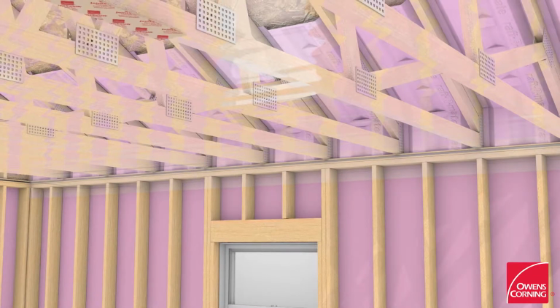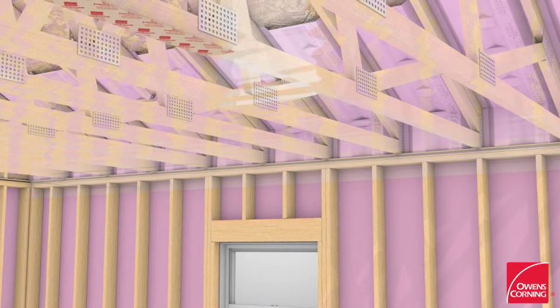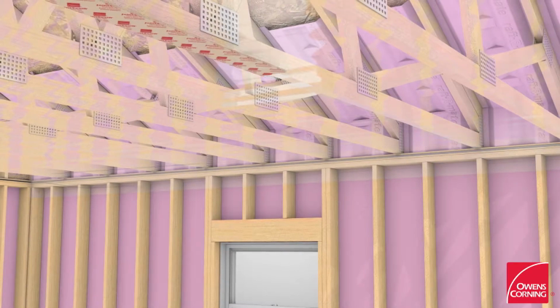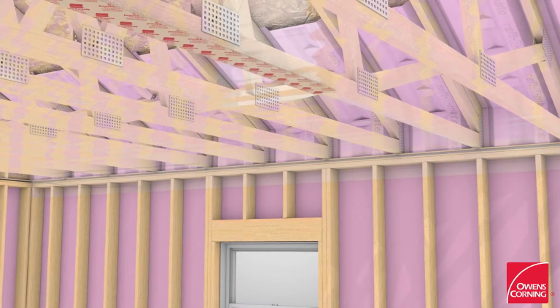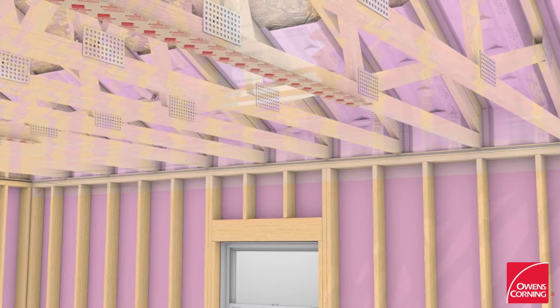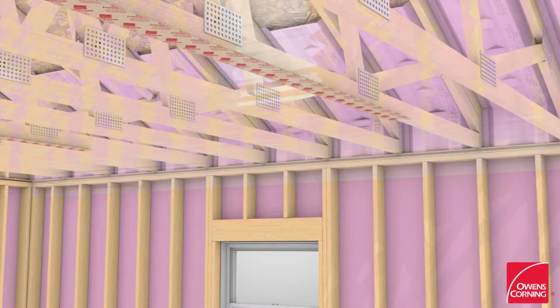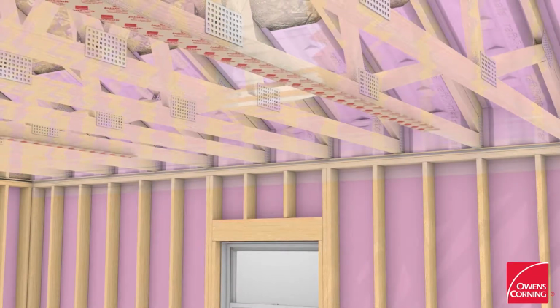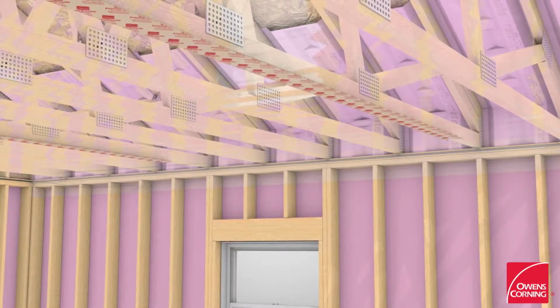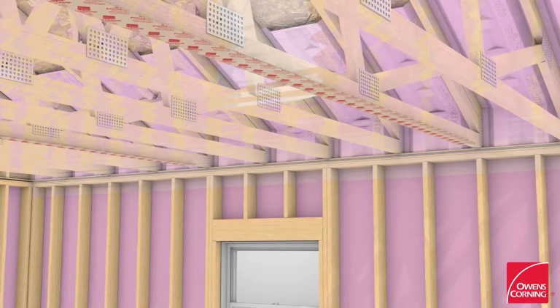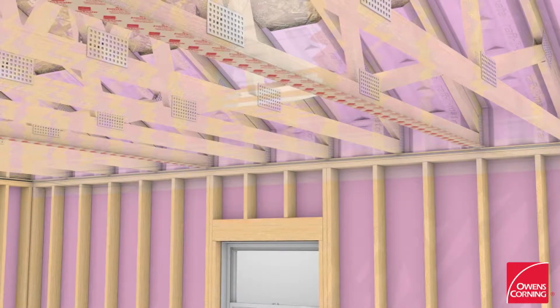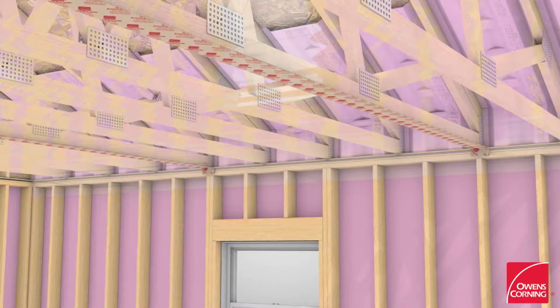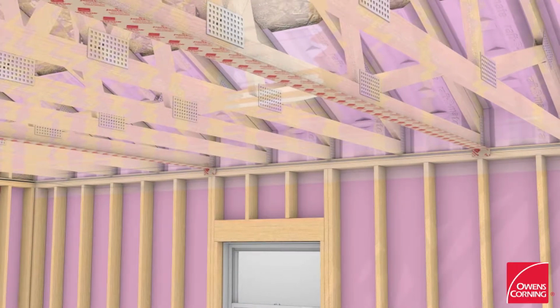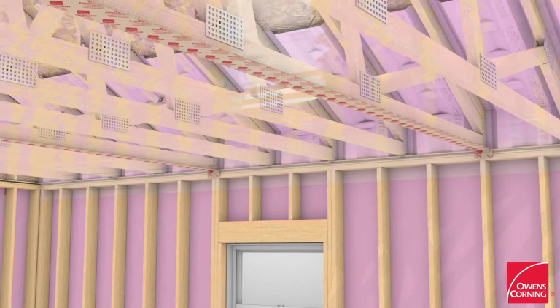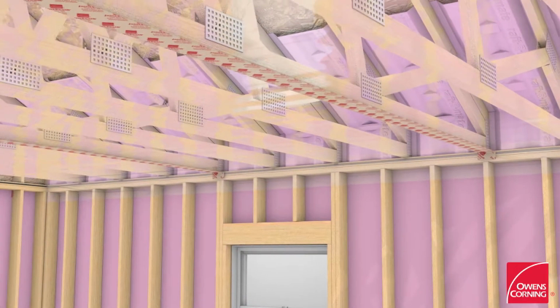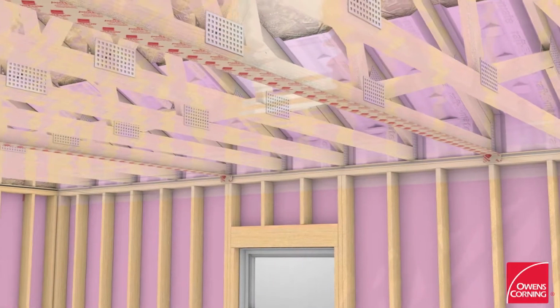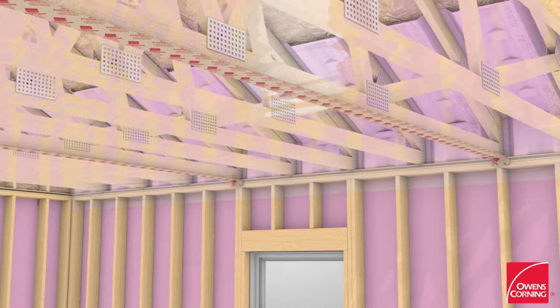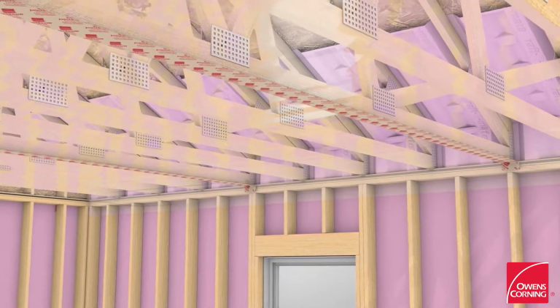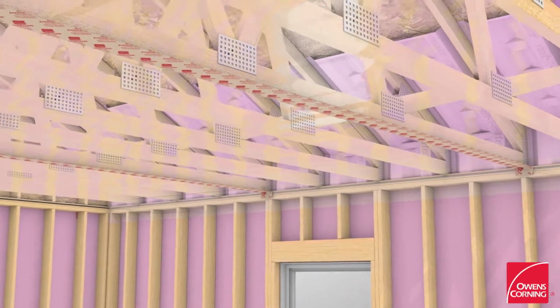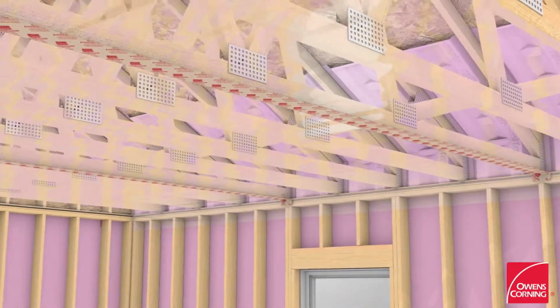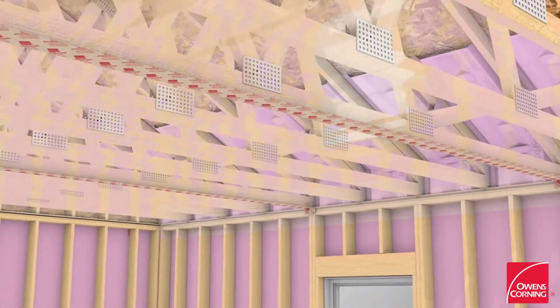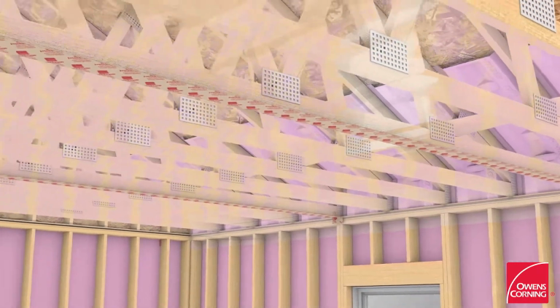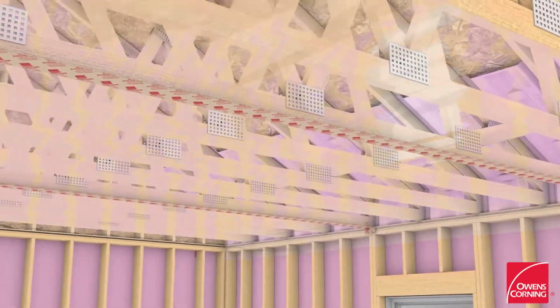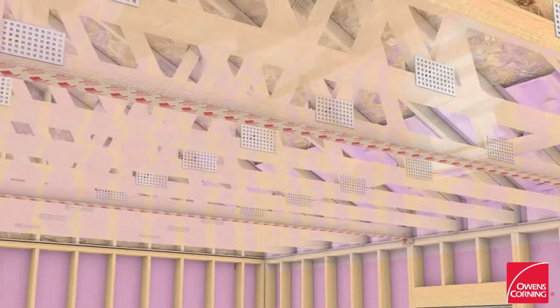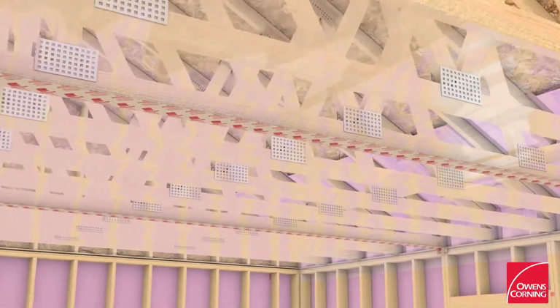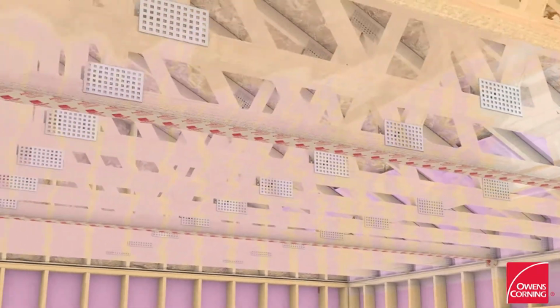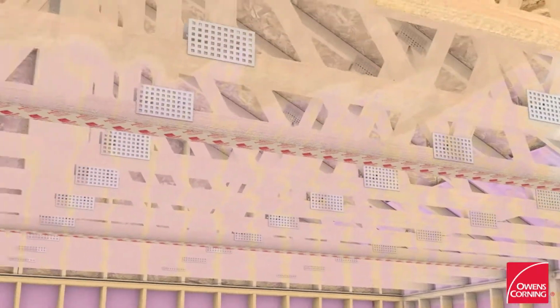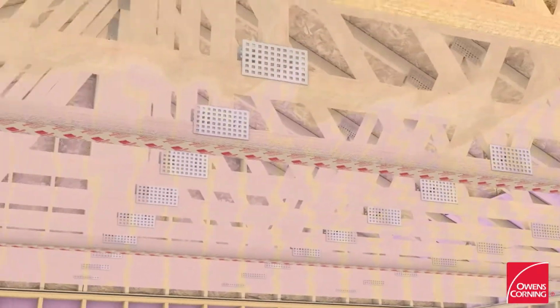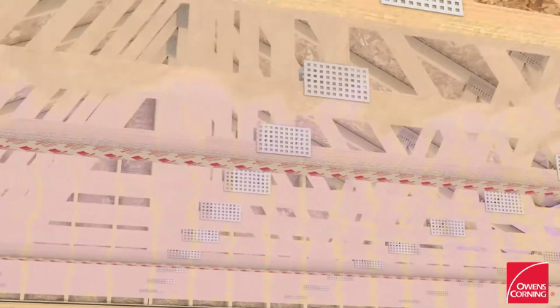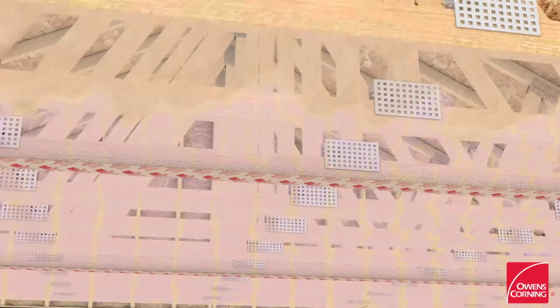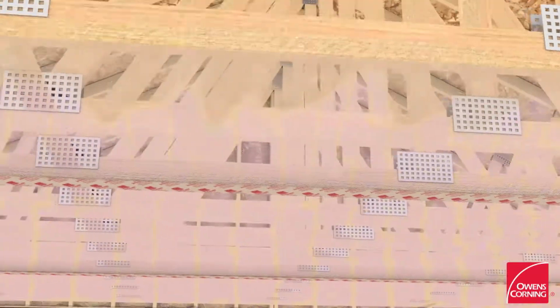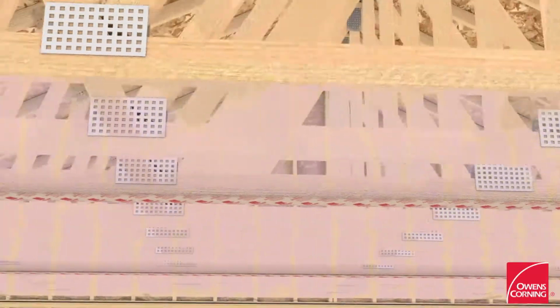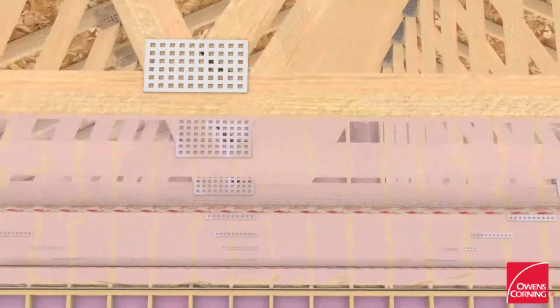Tape all joints of the polyethylene air vapor barrier on the ceiling using joint sealer tape.